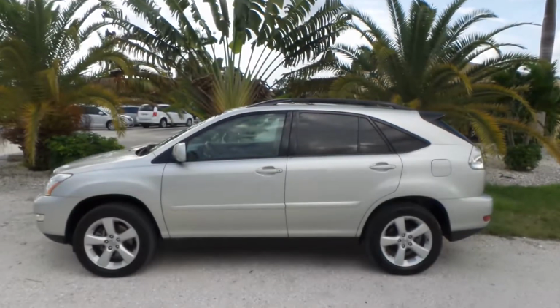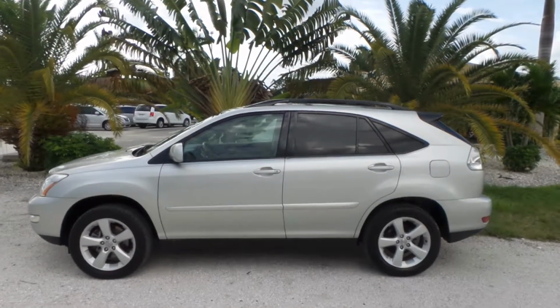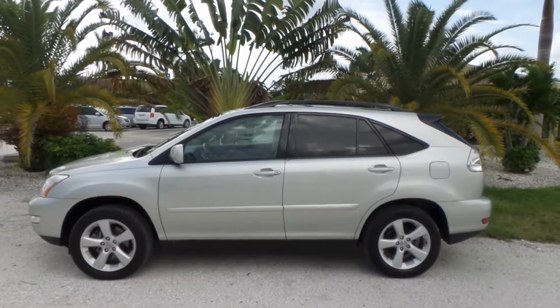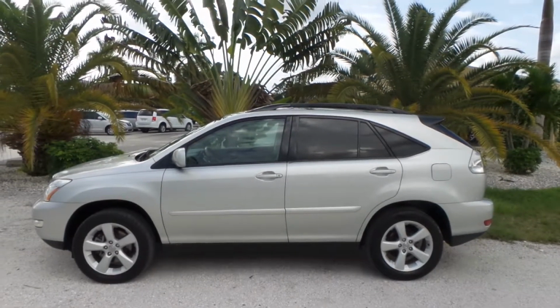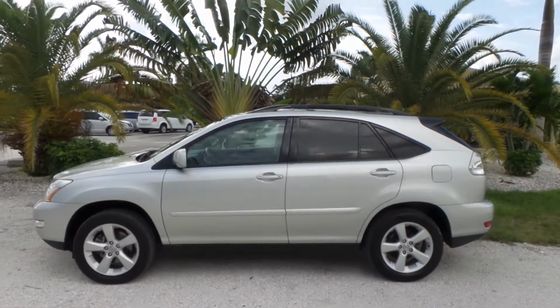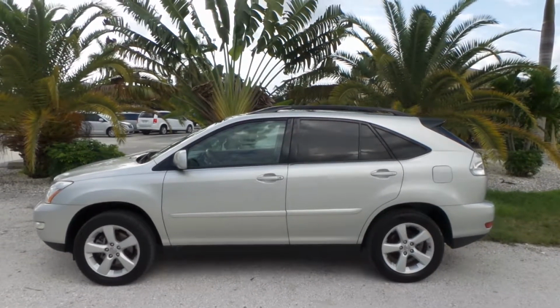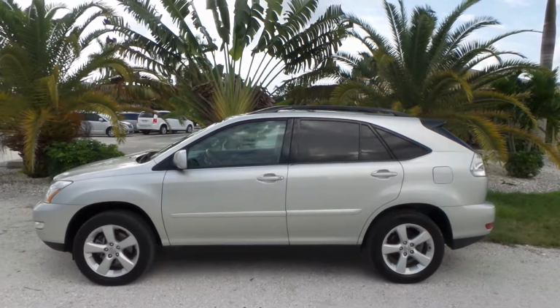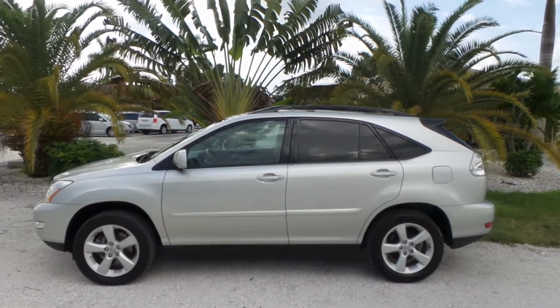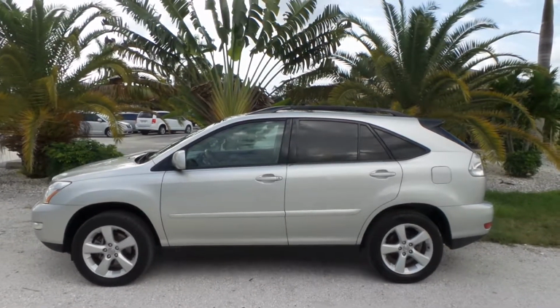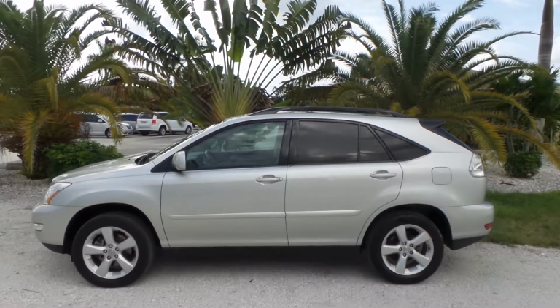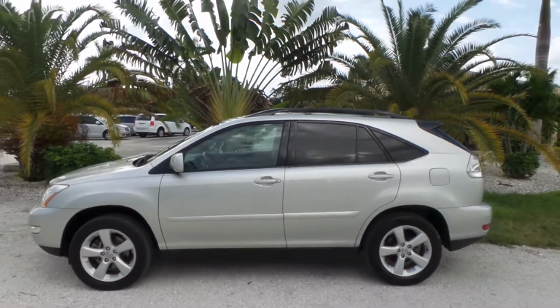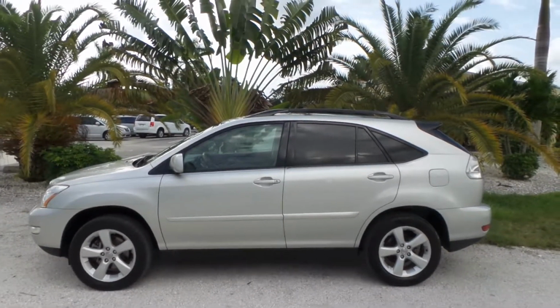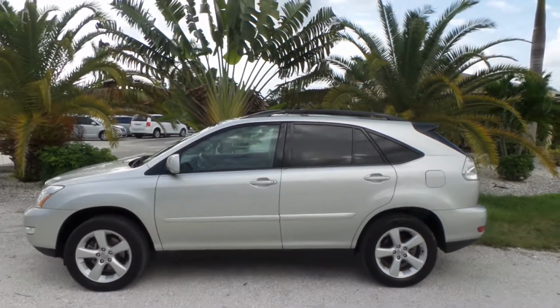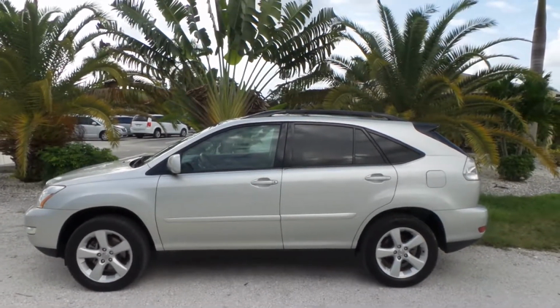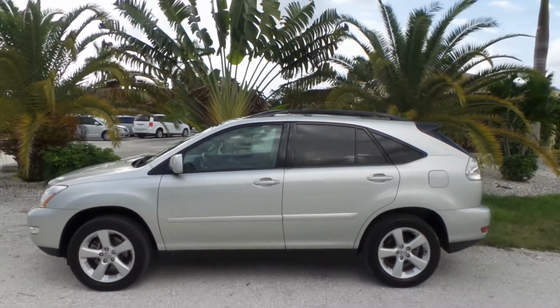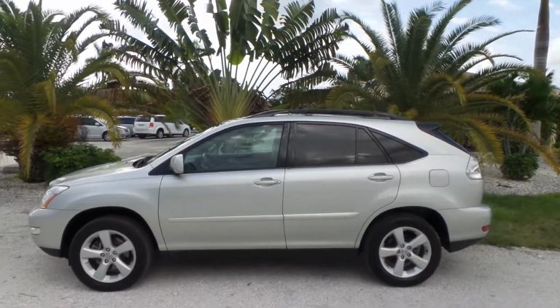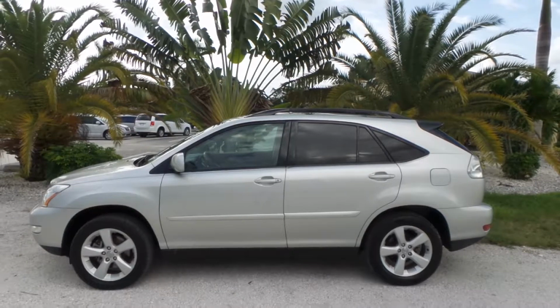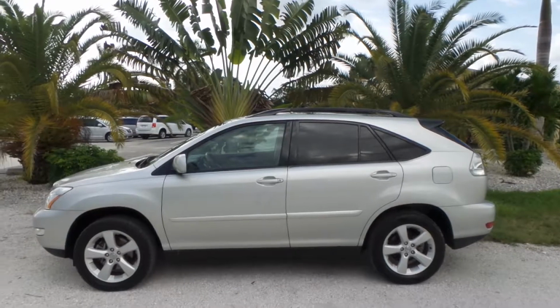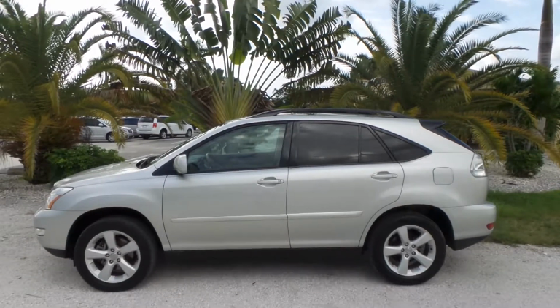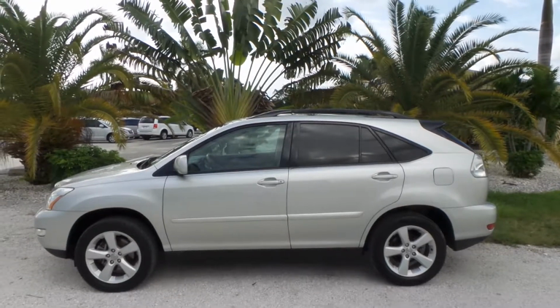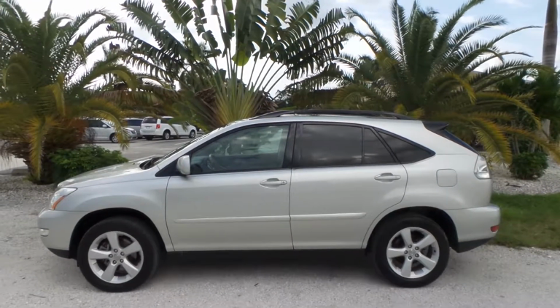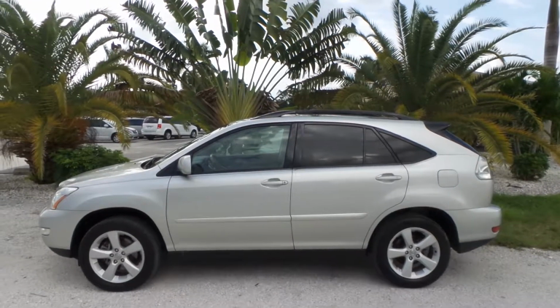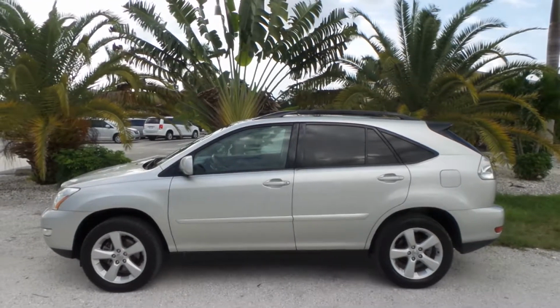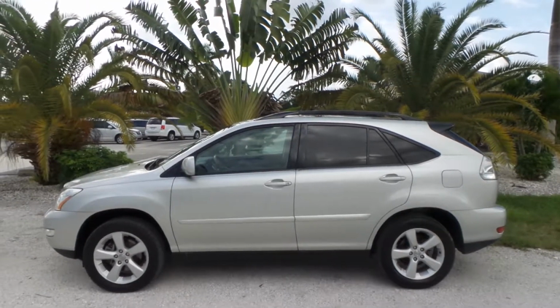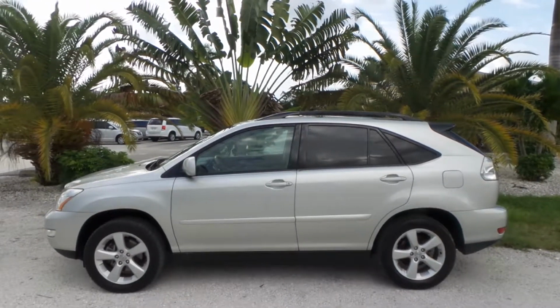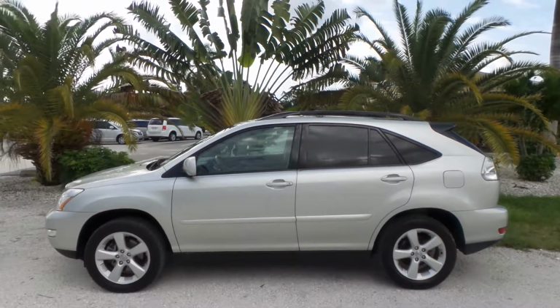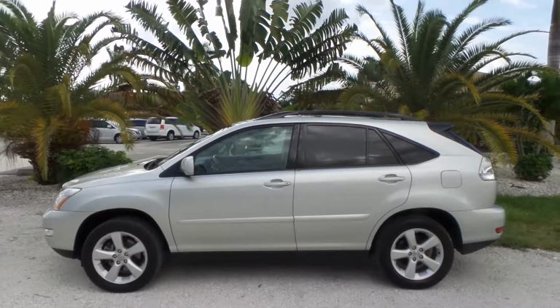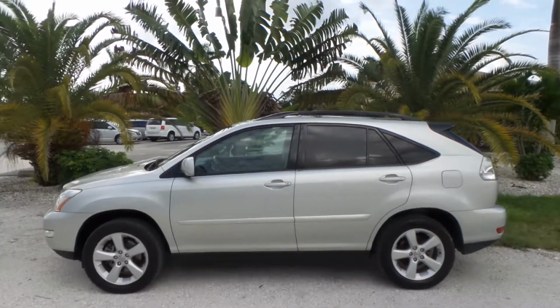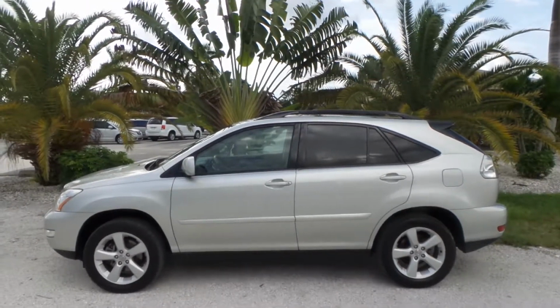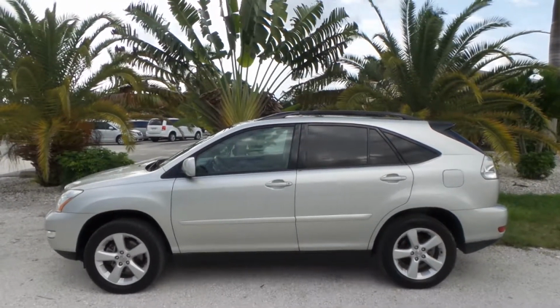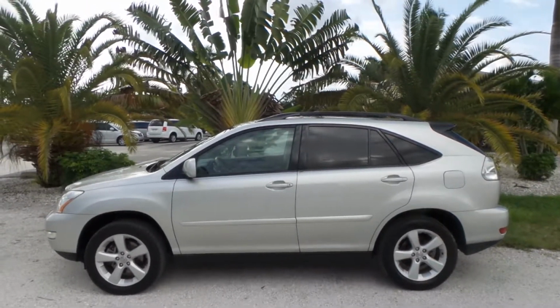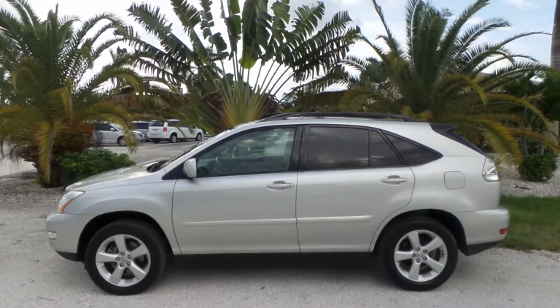Hey folks, how's it going? My name is Gabe. I'm here with Southwest Florida Auto. Today I'm going to be showing you this 2004 Lexus RX 330.